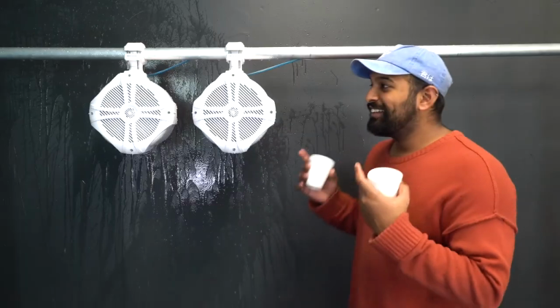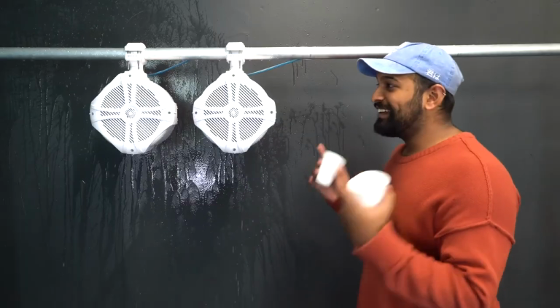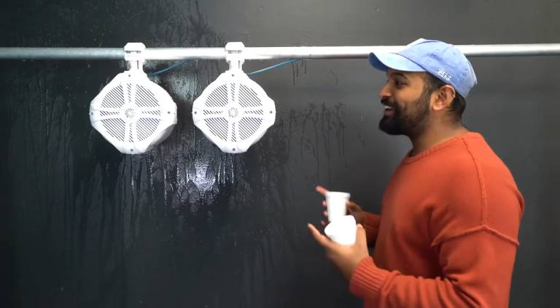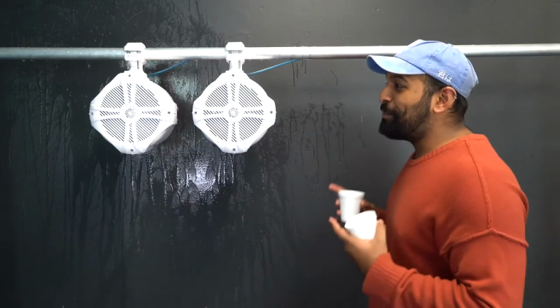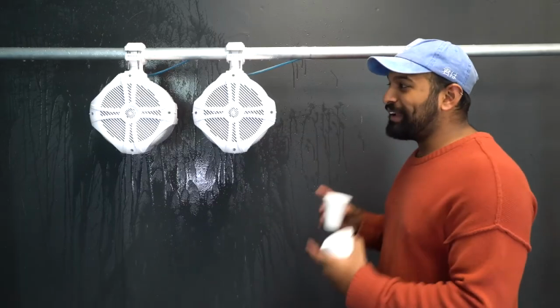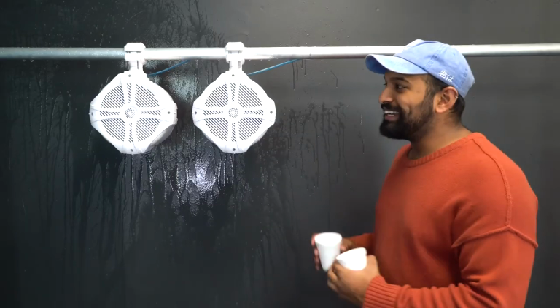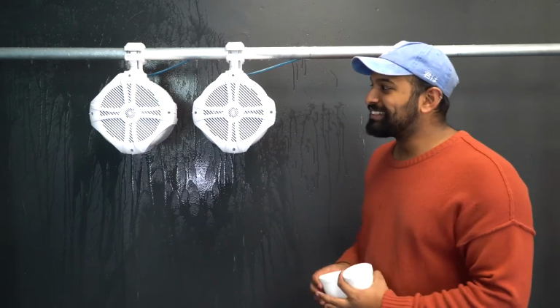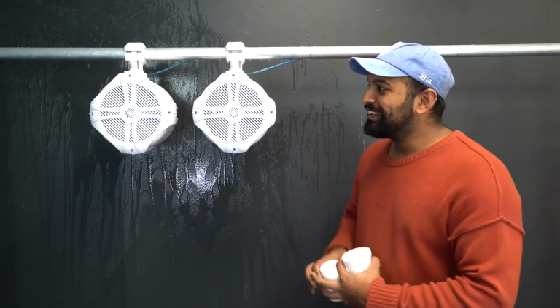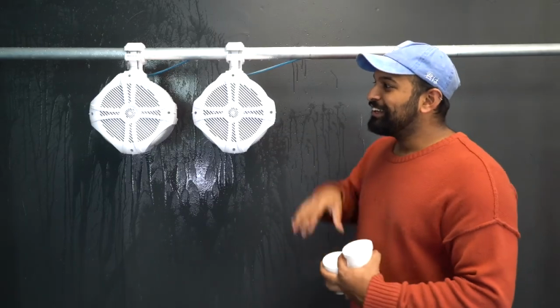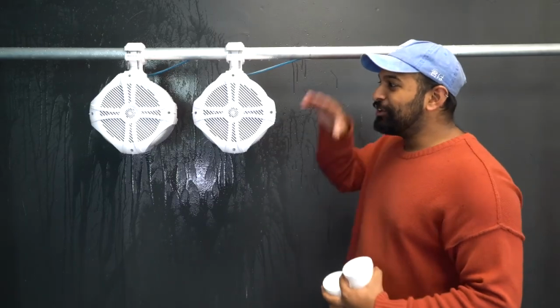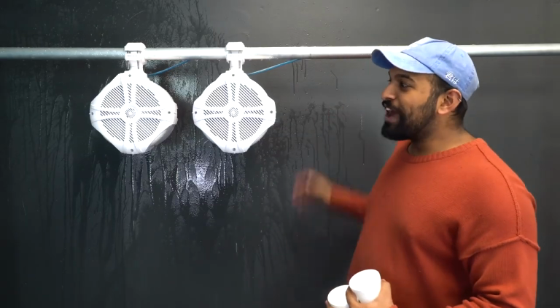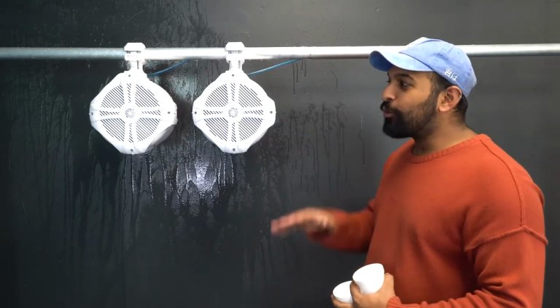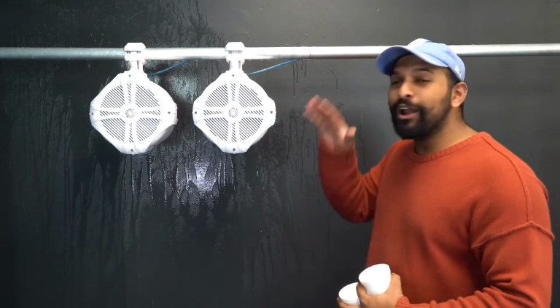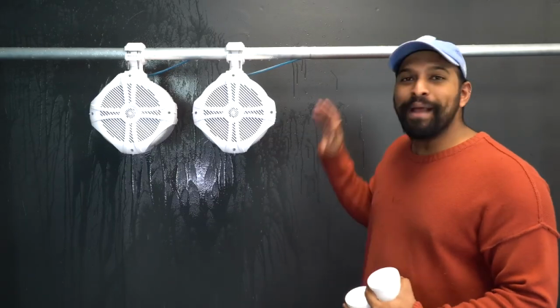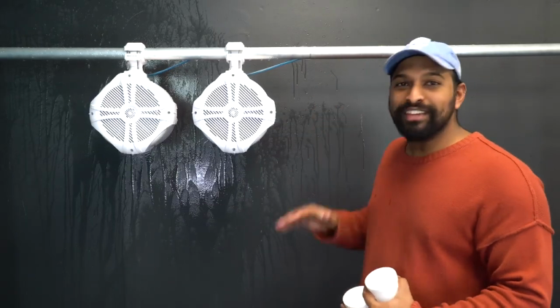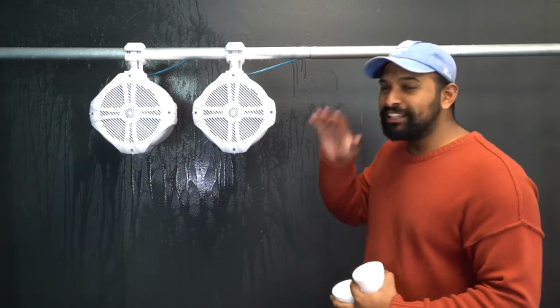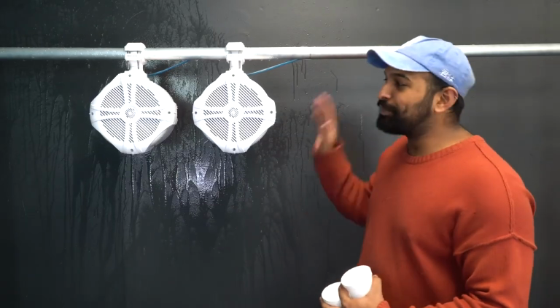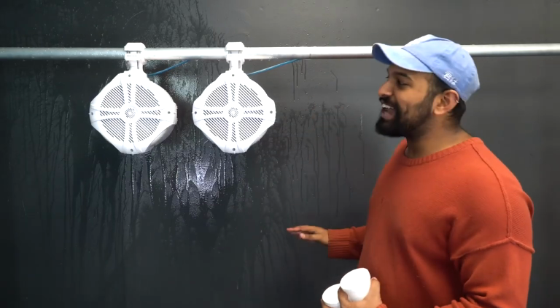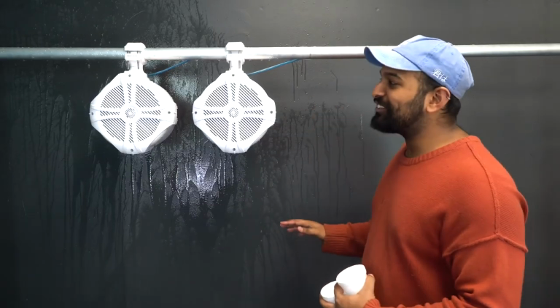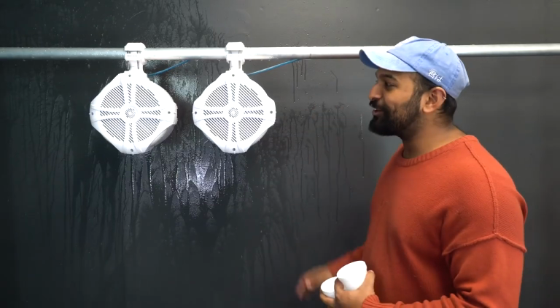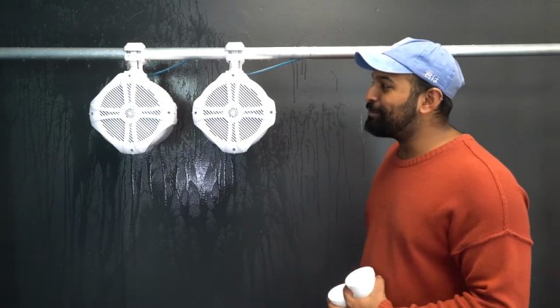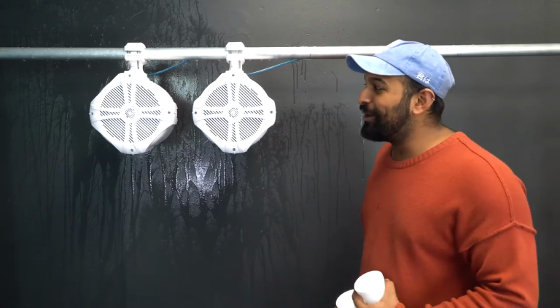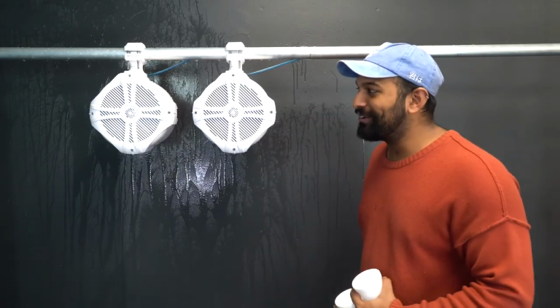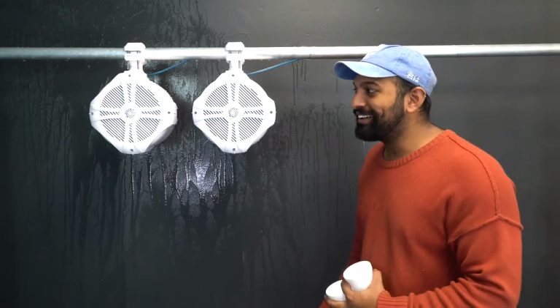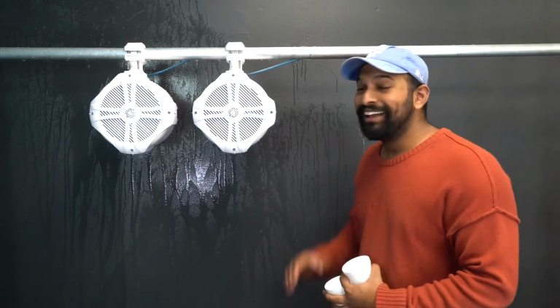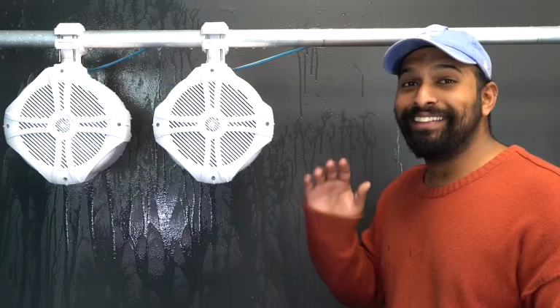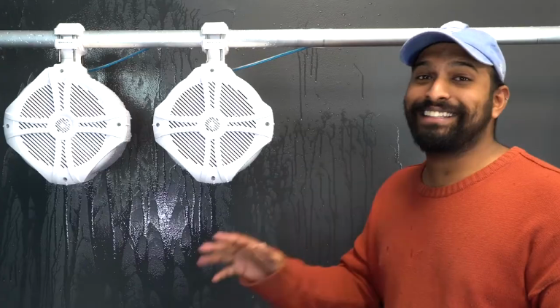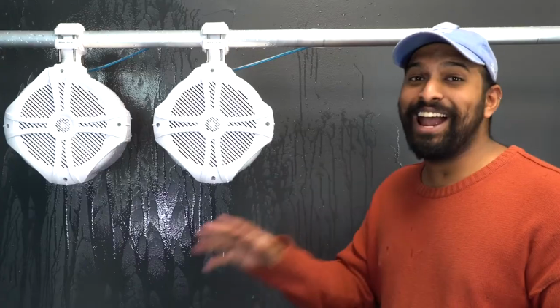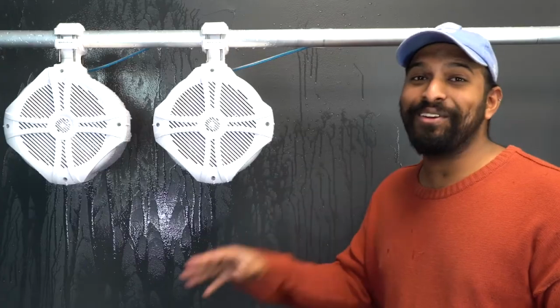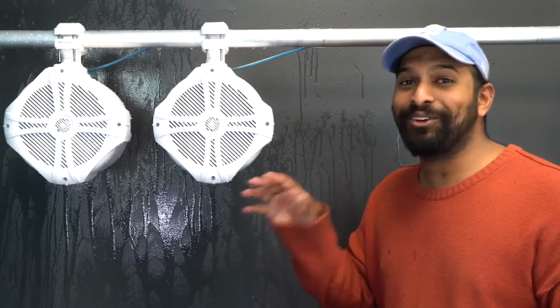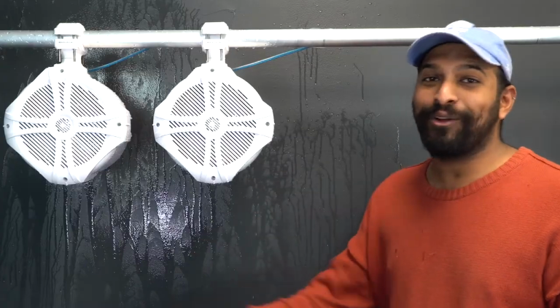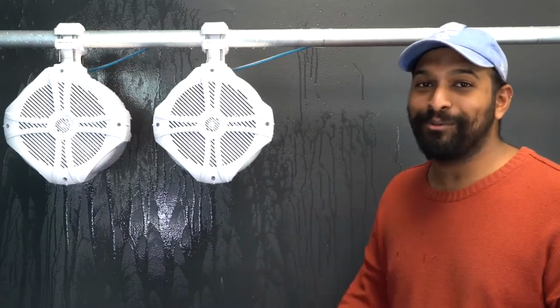It splashes on your boat — these sound incredible.